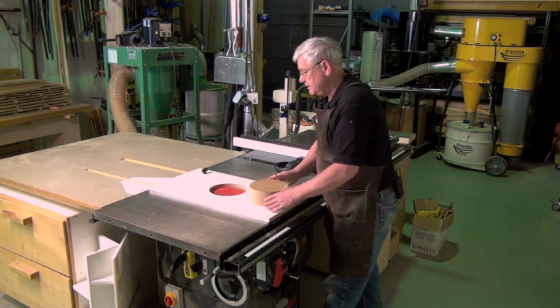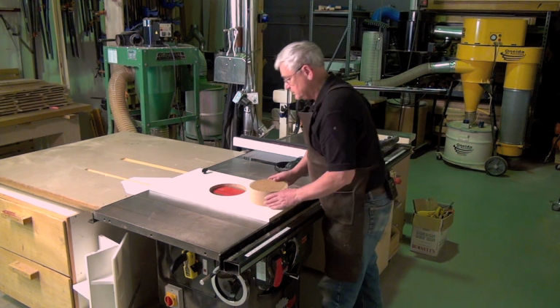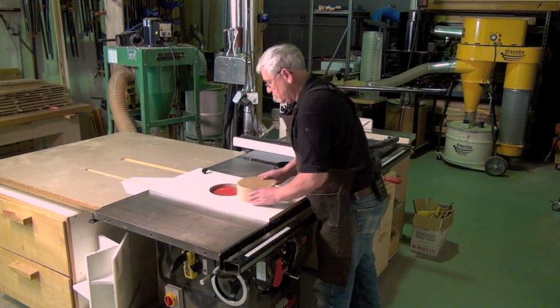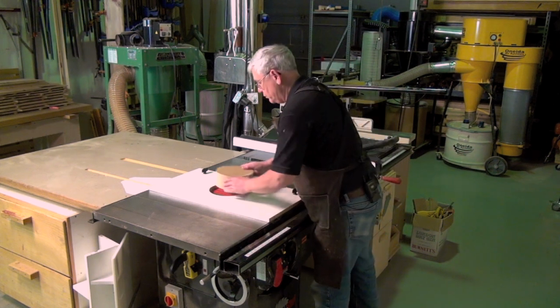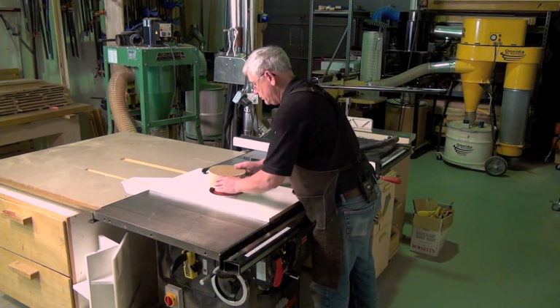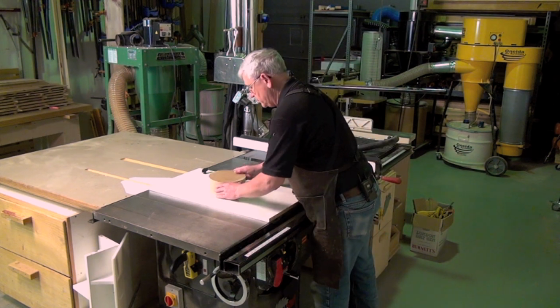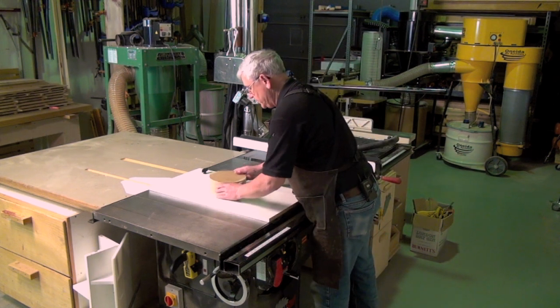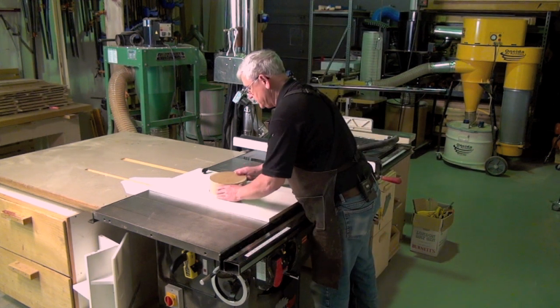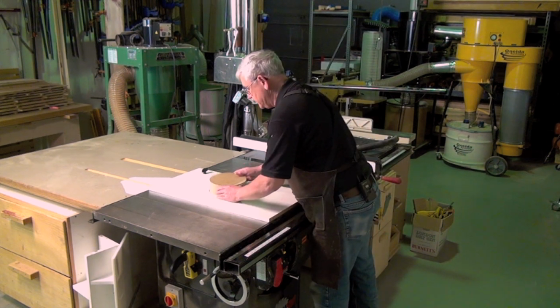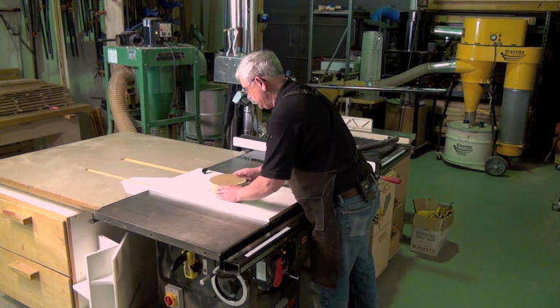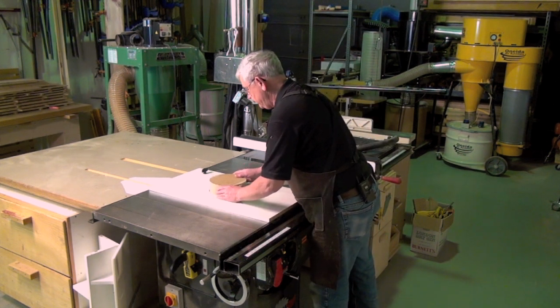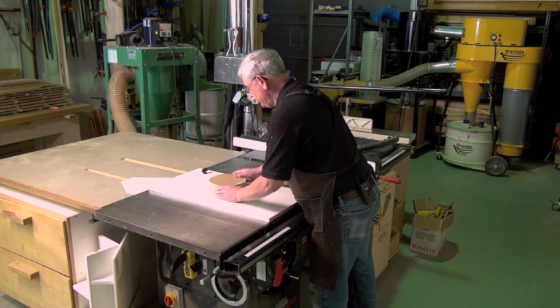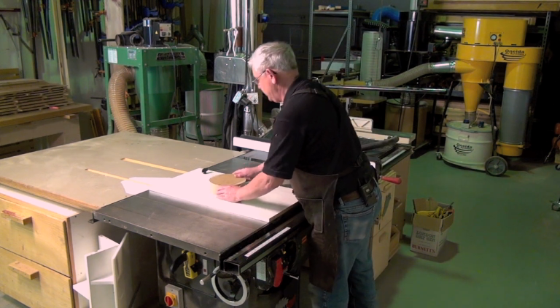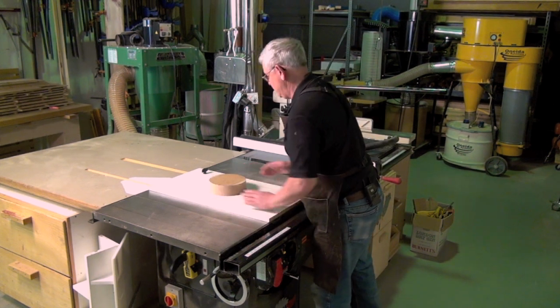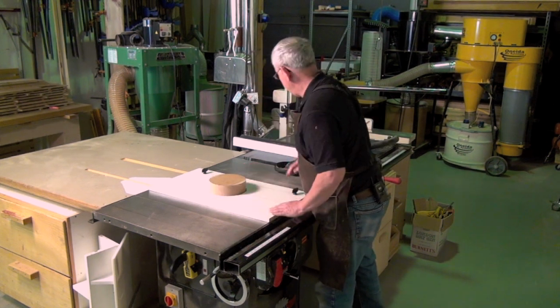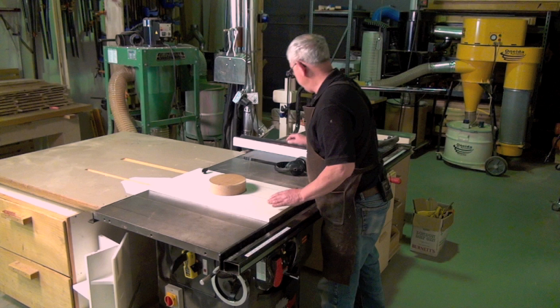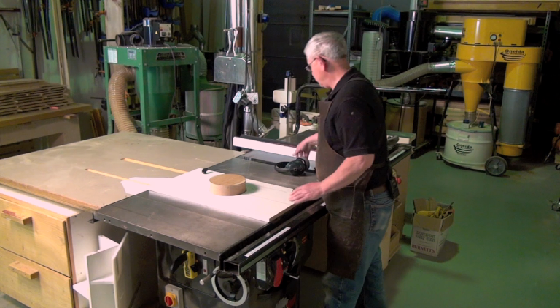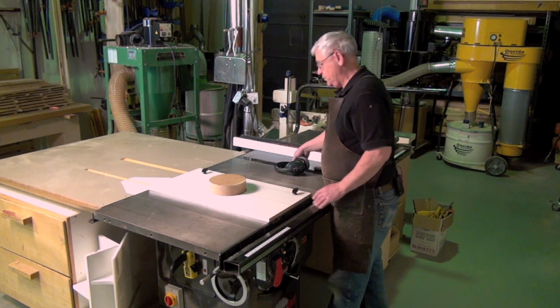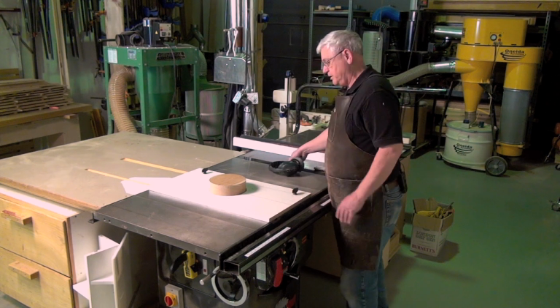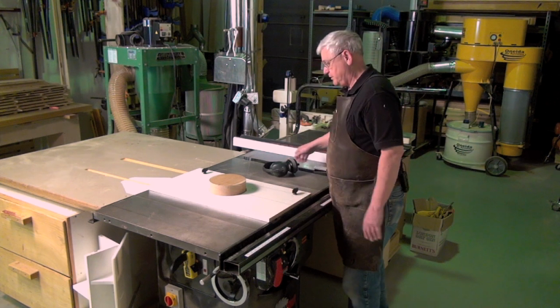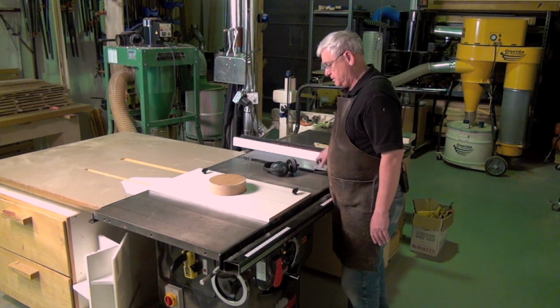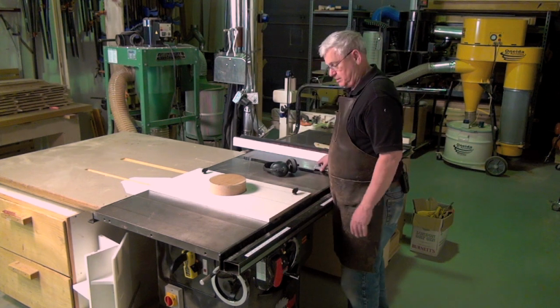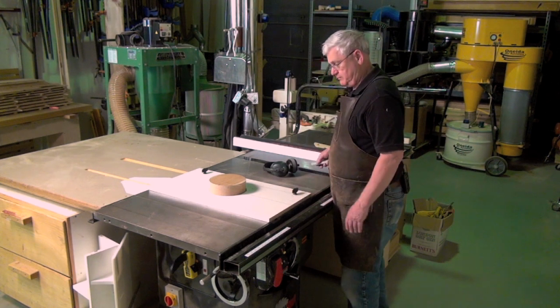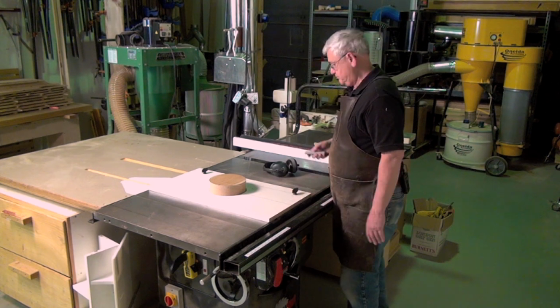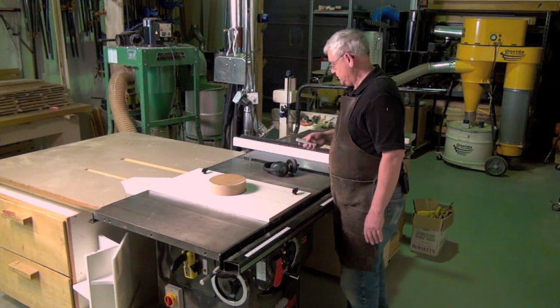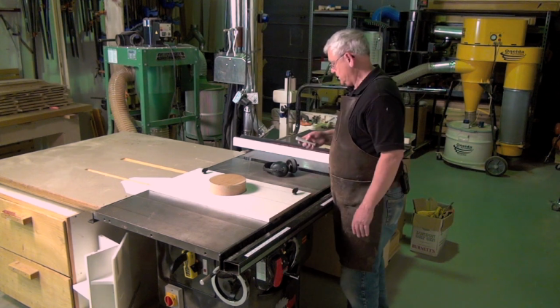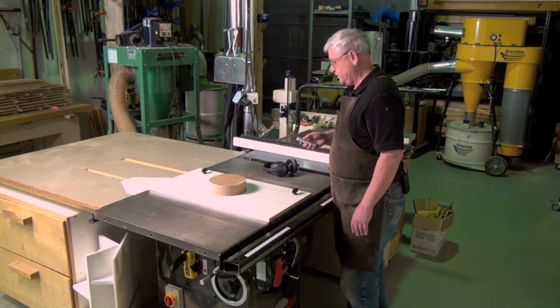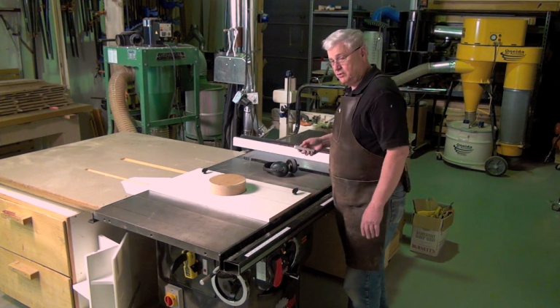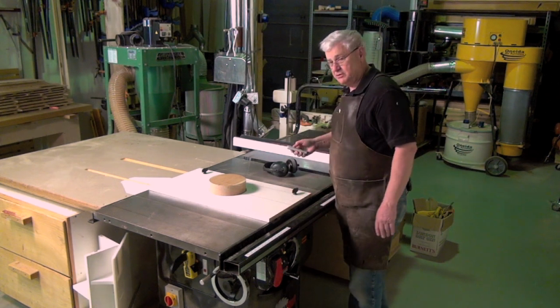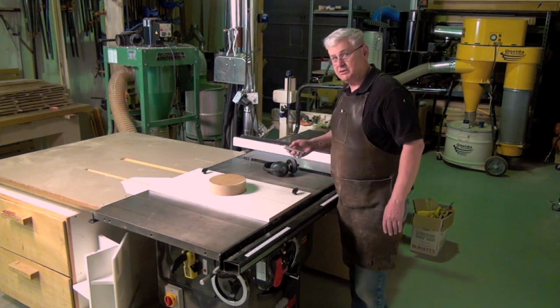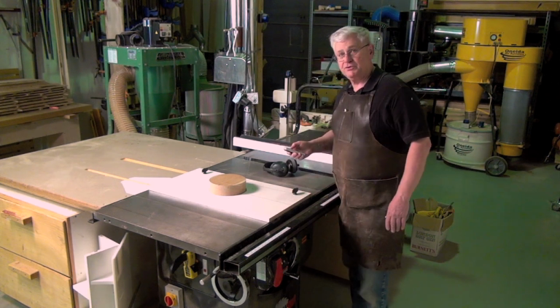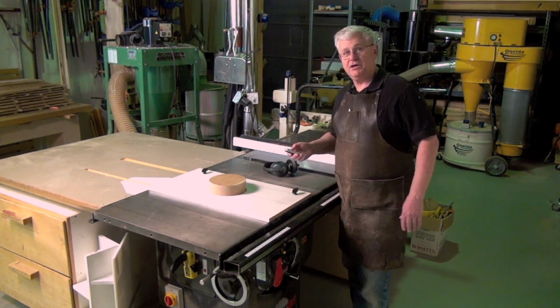So we're going to place this in and give it a couple of turns and show you how we're progressing.